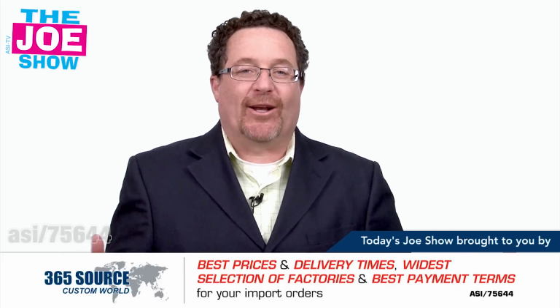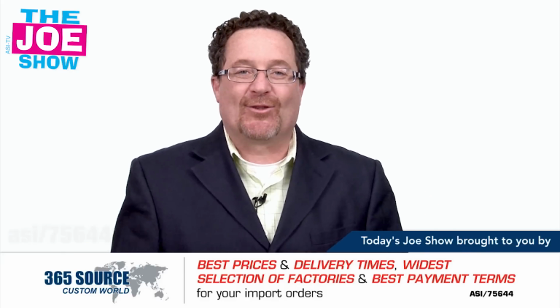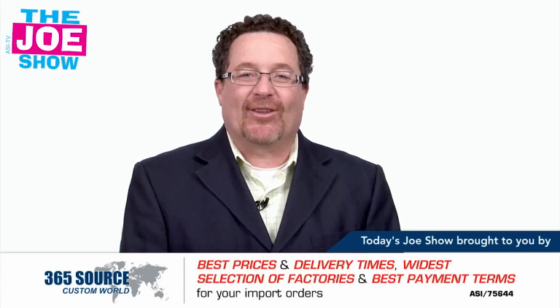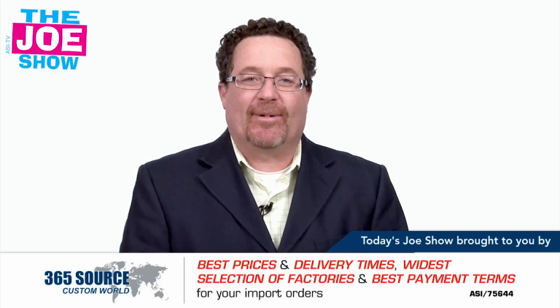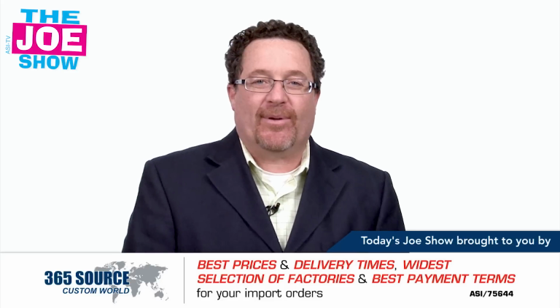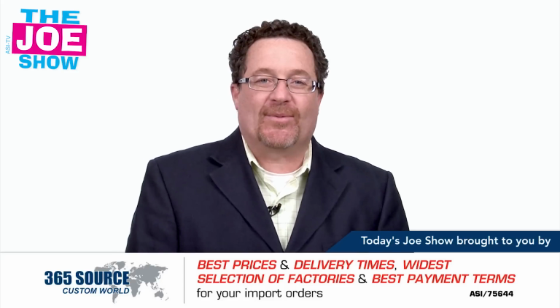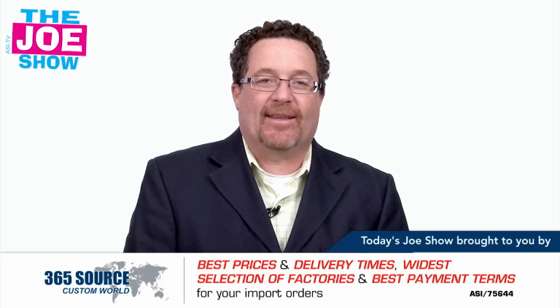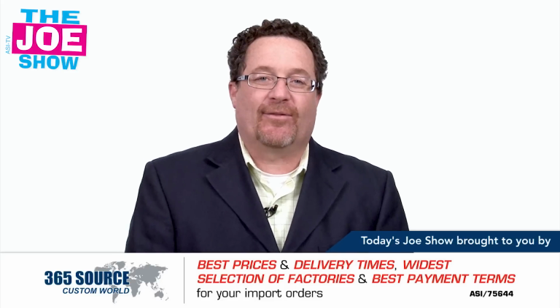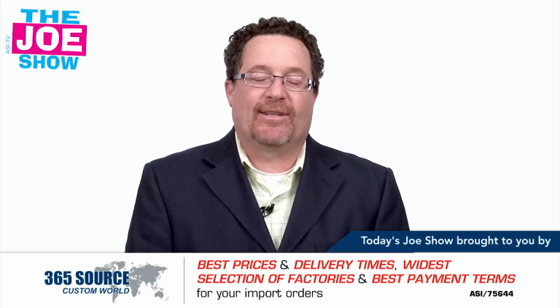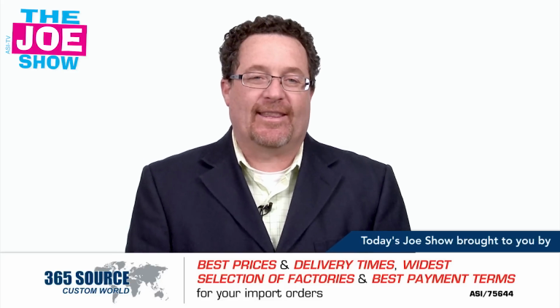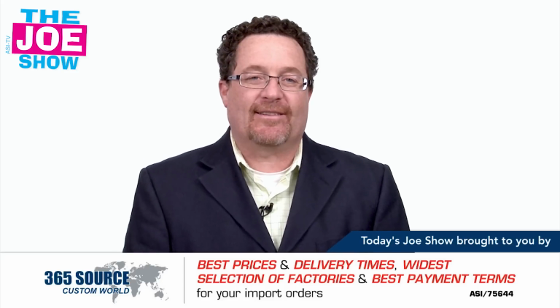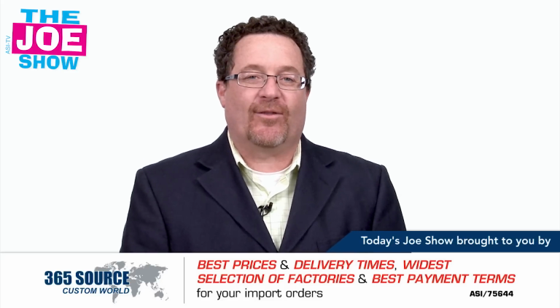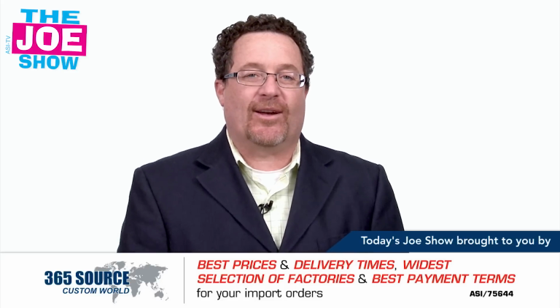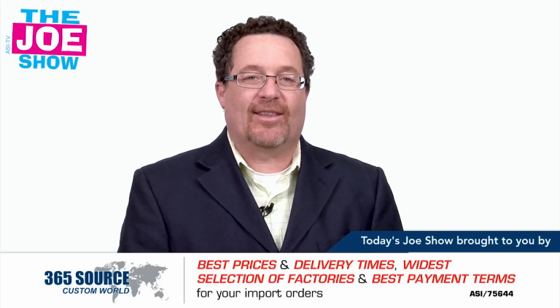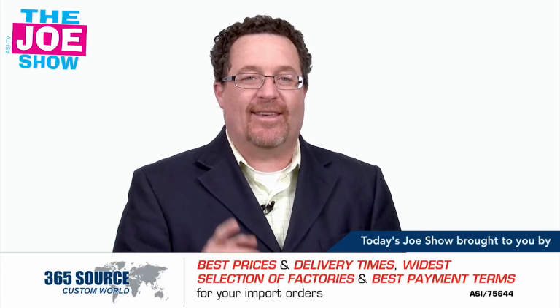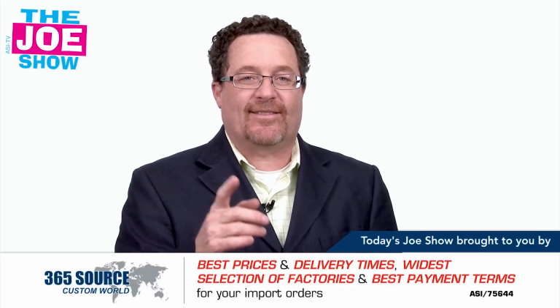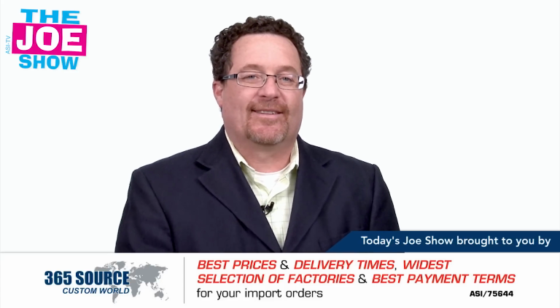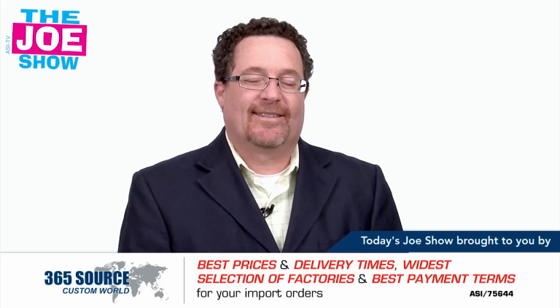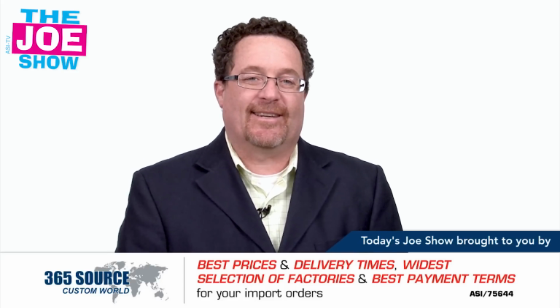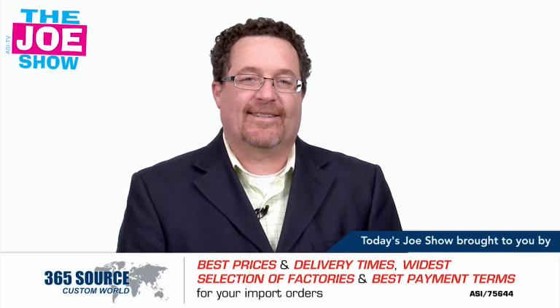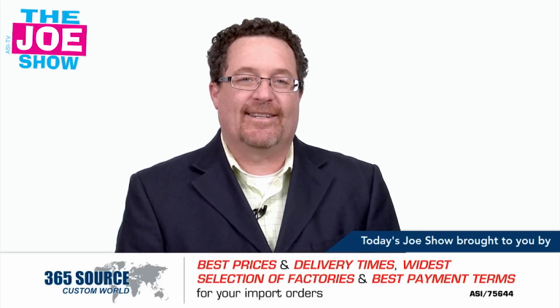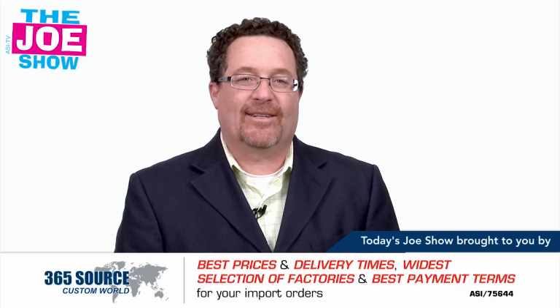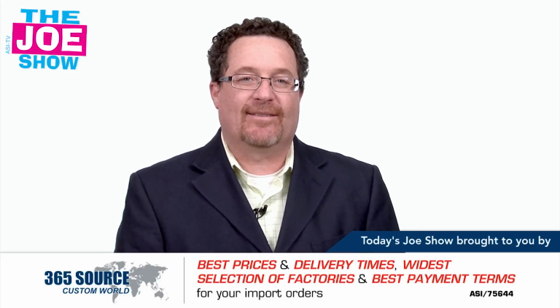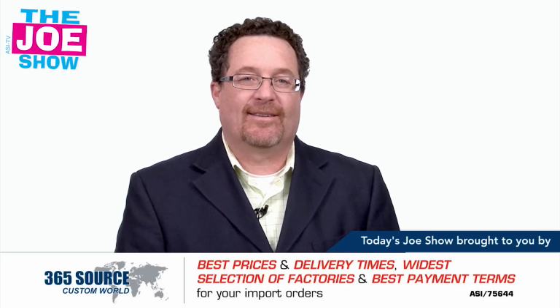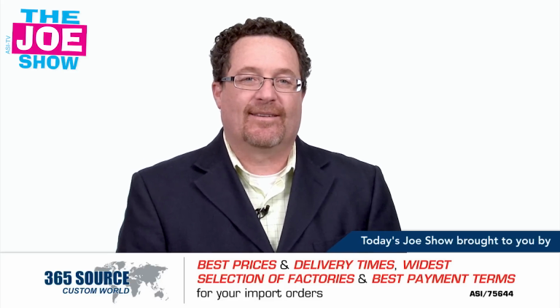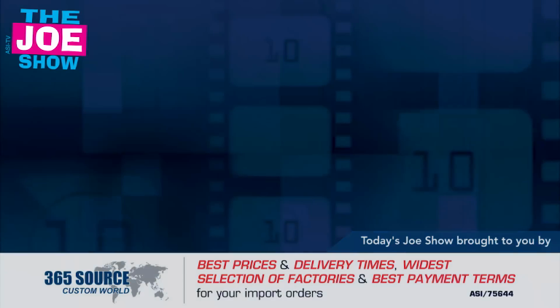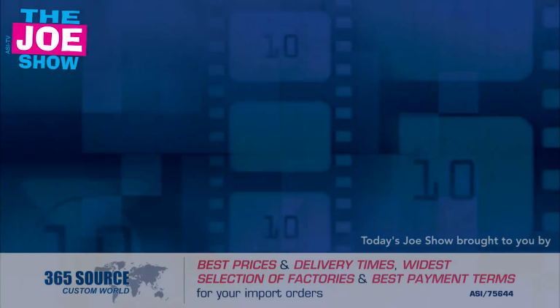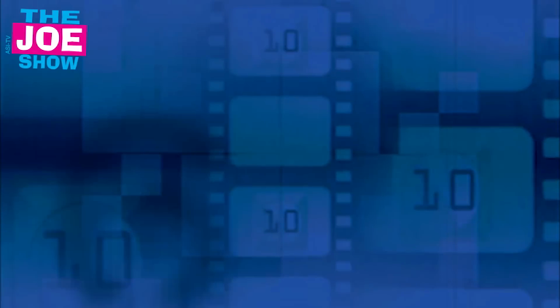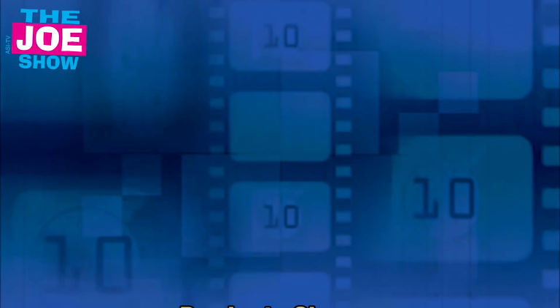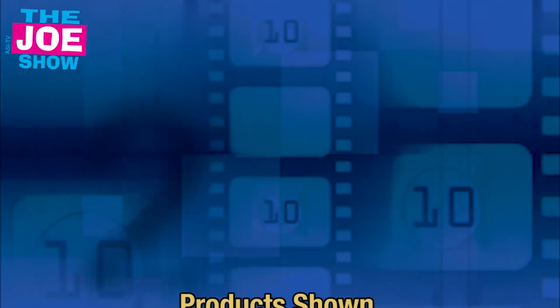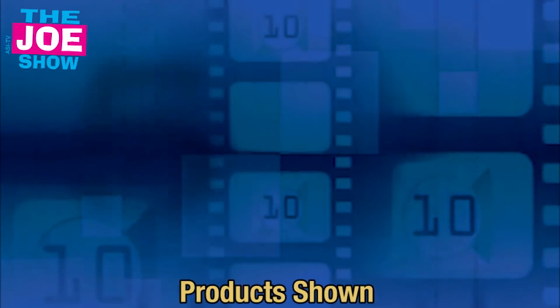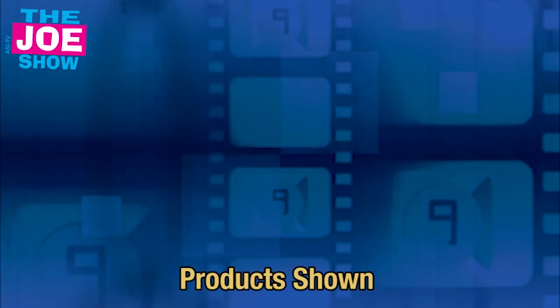Those are all the products we had time for today. Thanks a lot for watching. This is ASITV. Thank you.